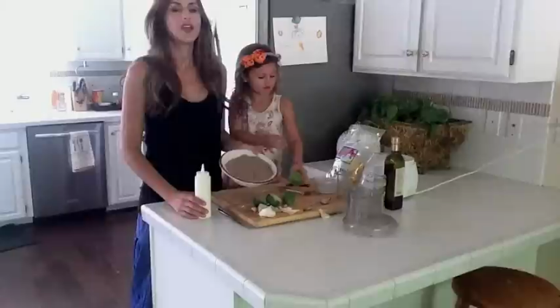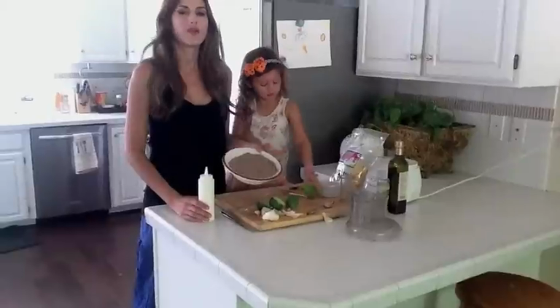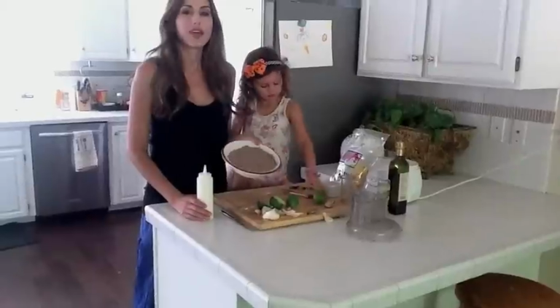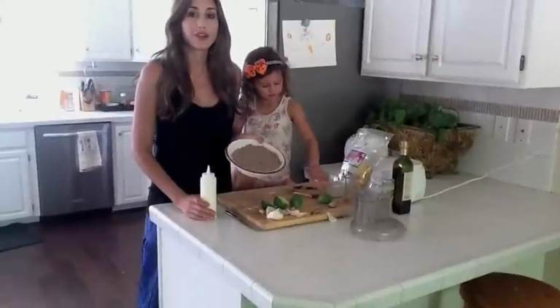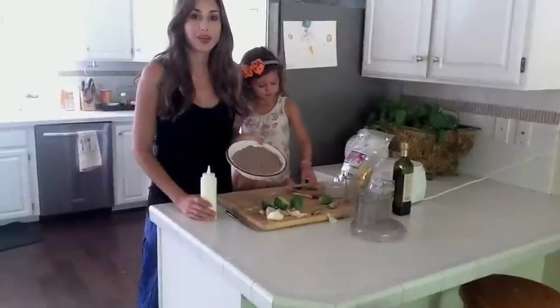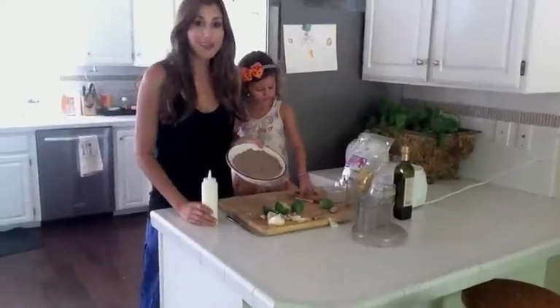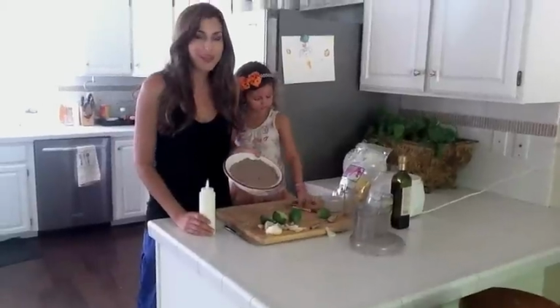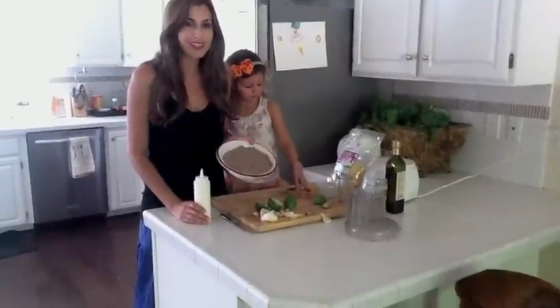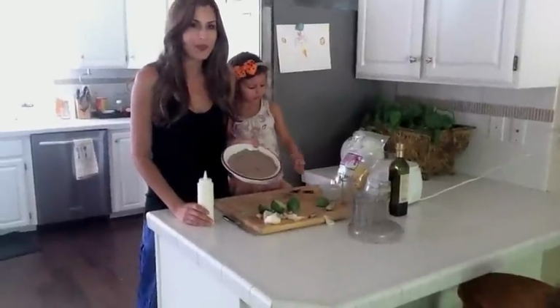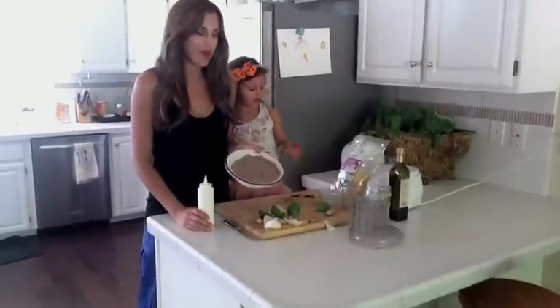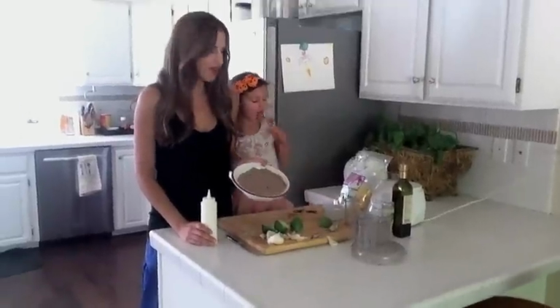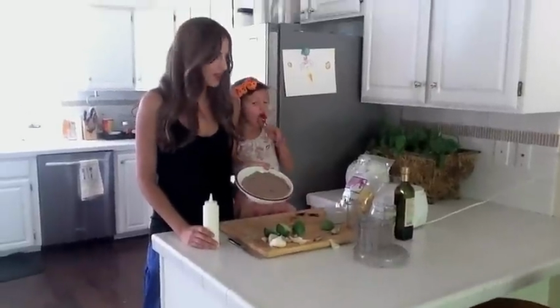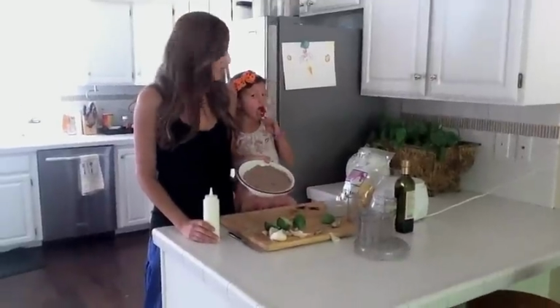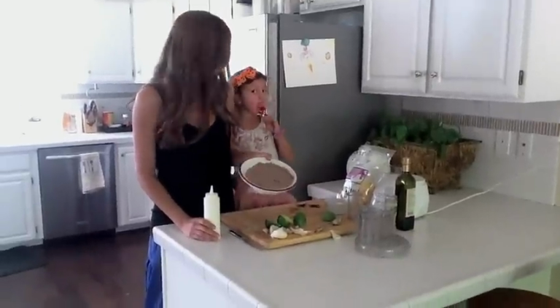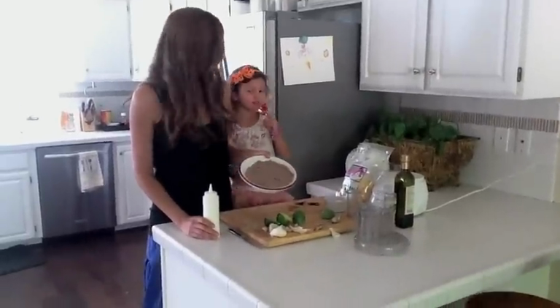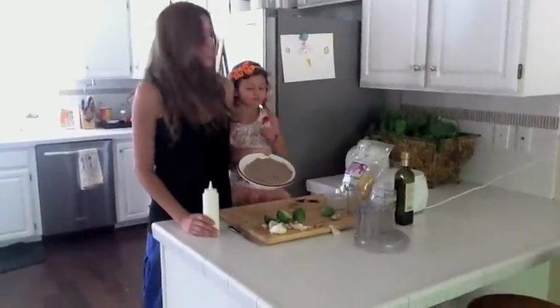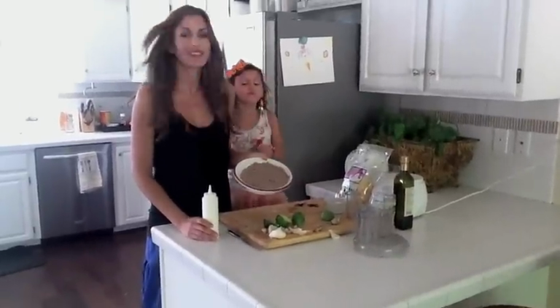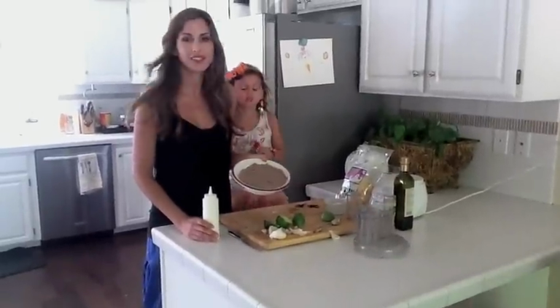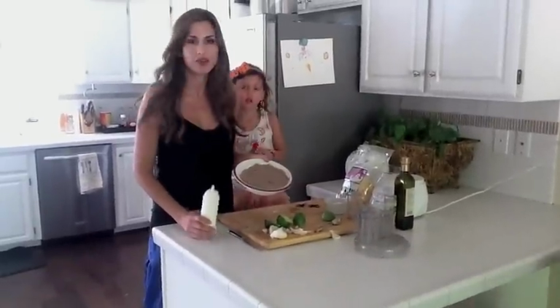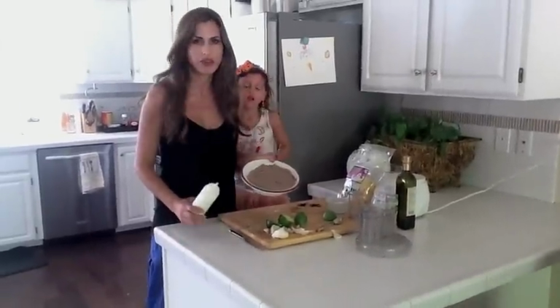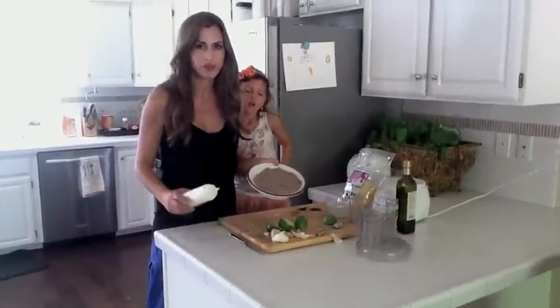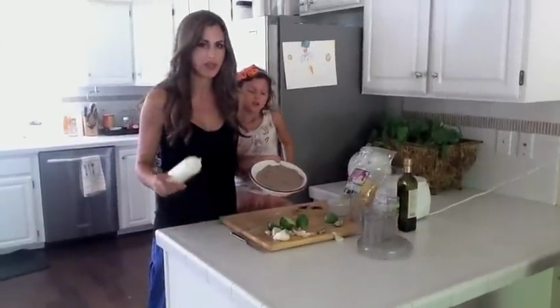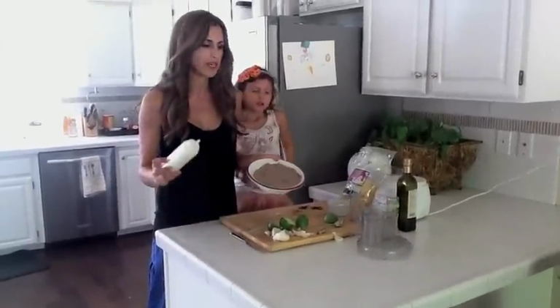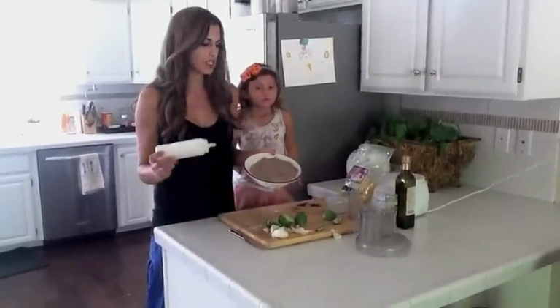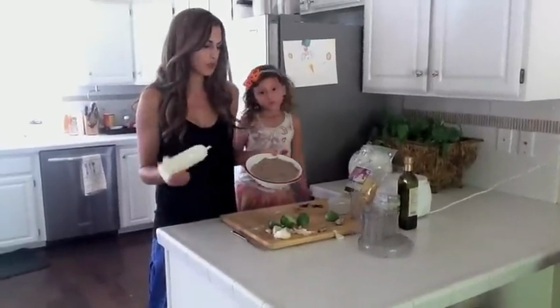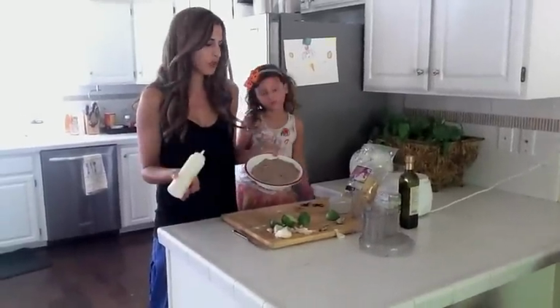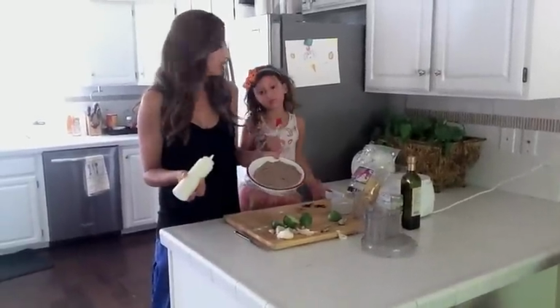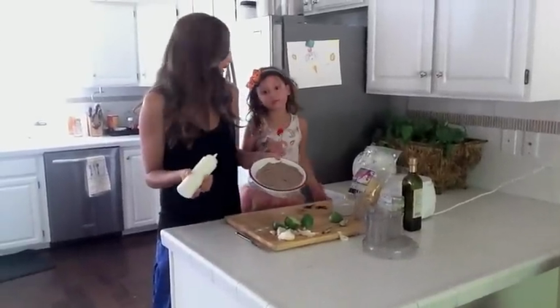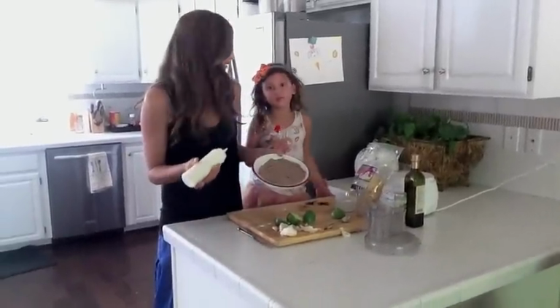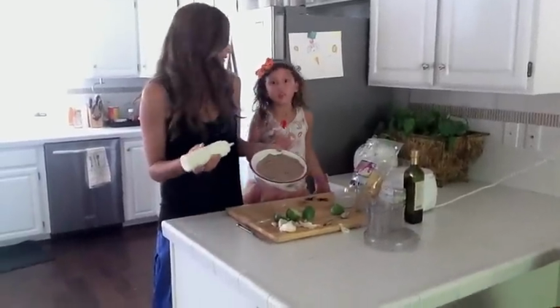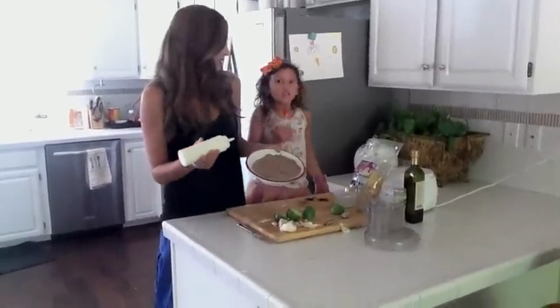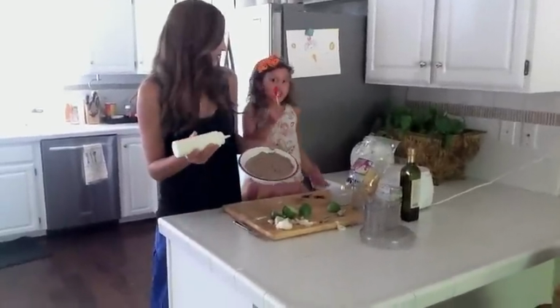We have our black bean dip all combined and nice and smooth, and we're going to make a spooky spider web on it.